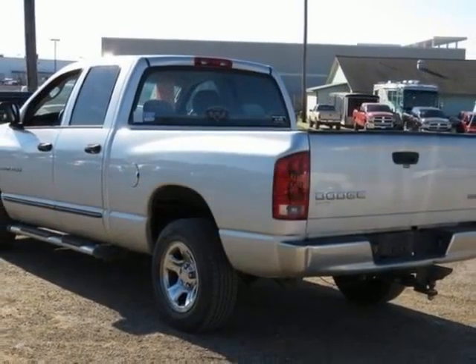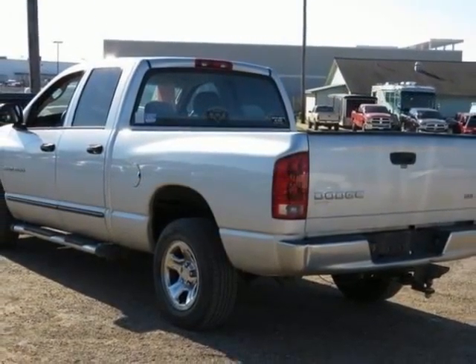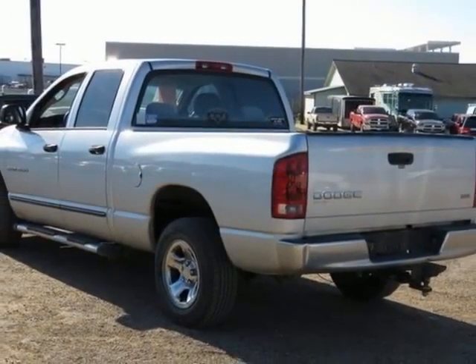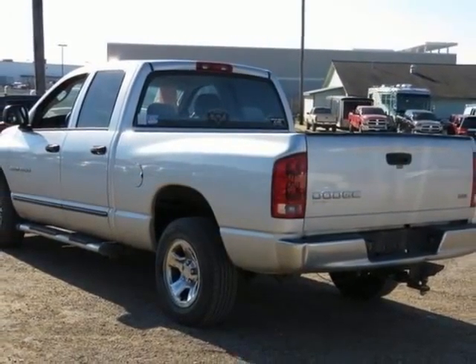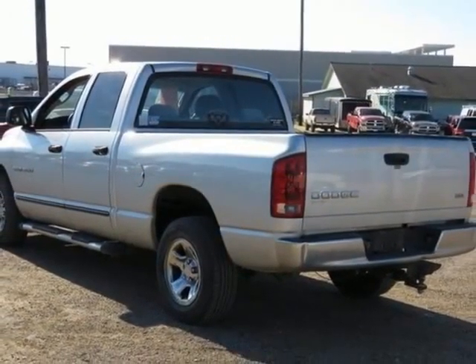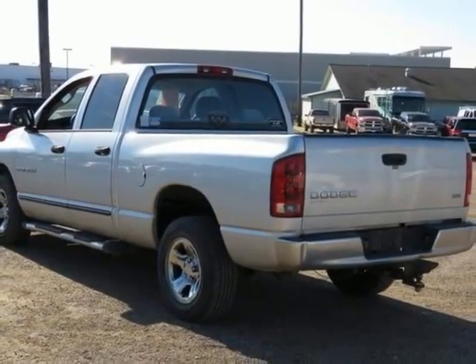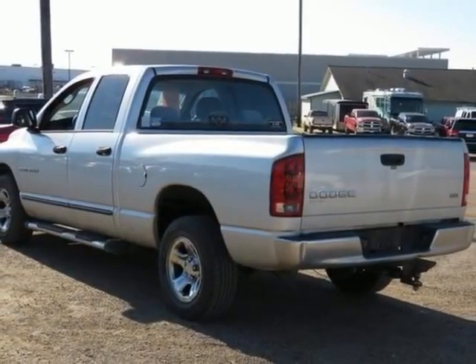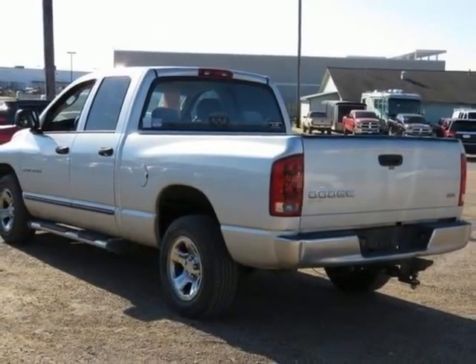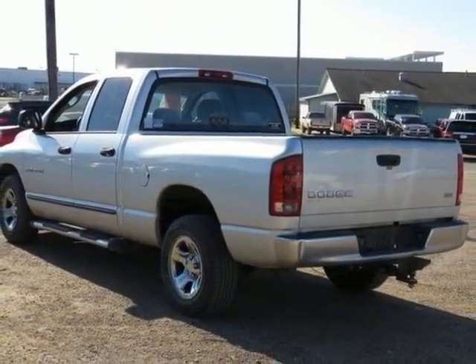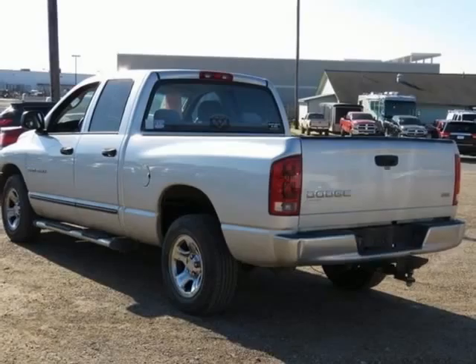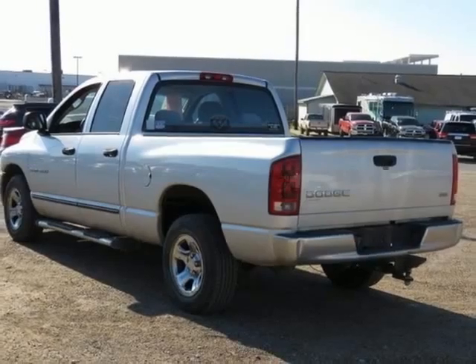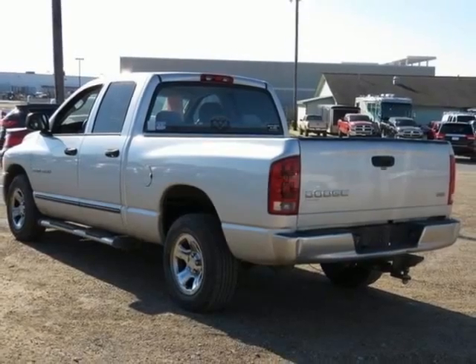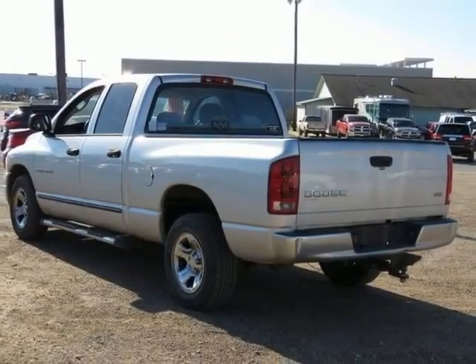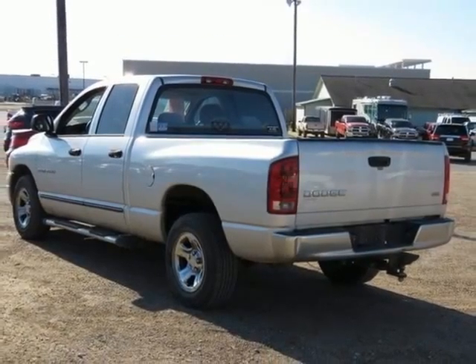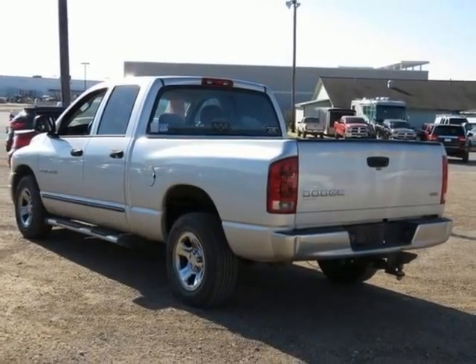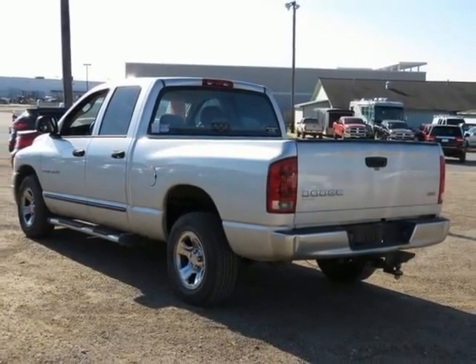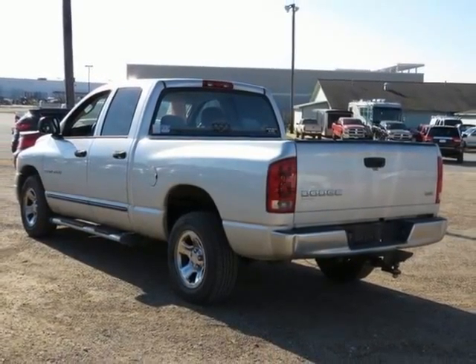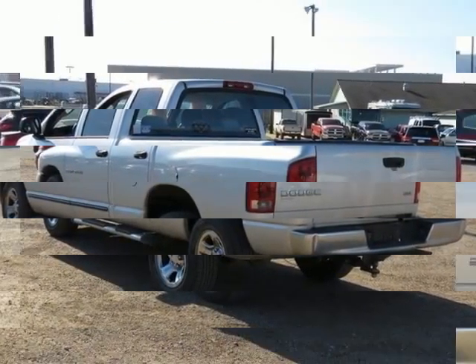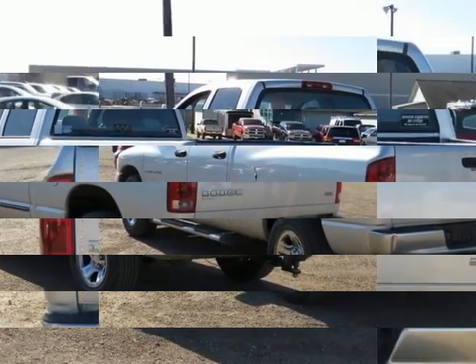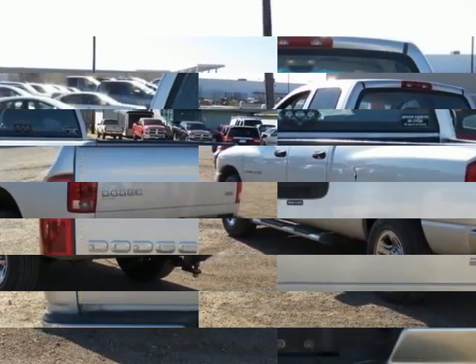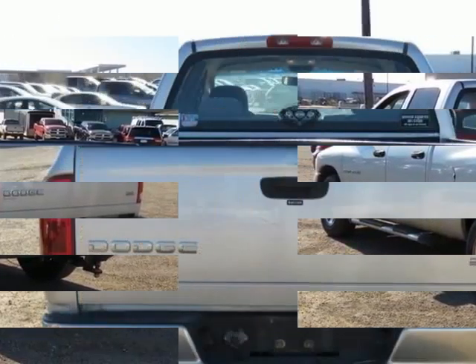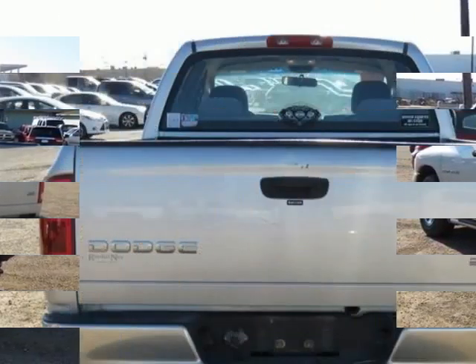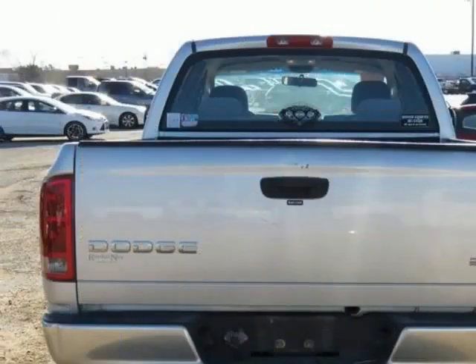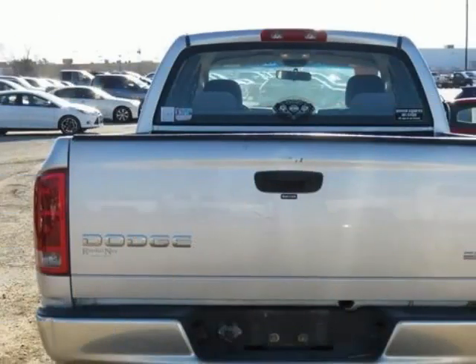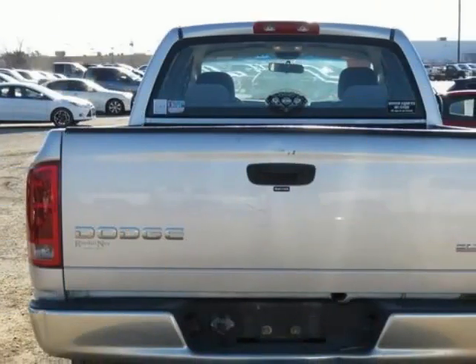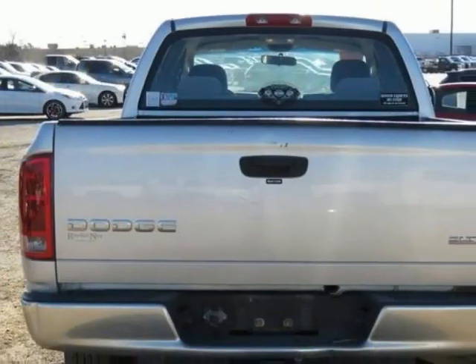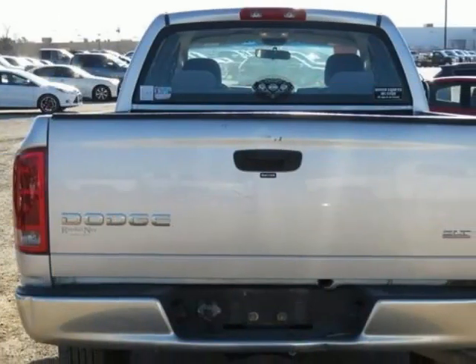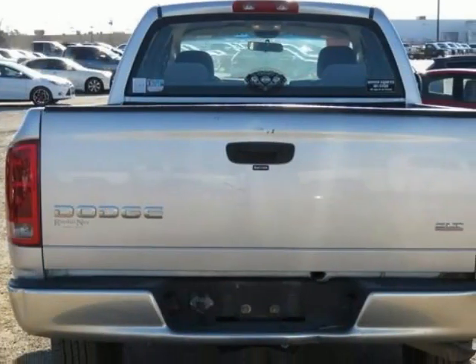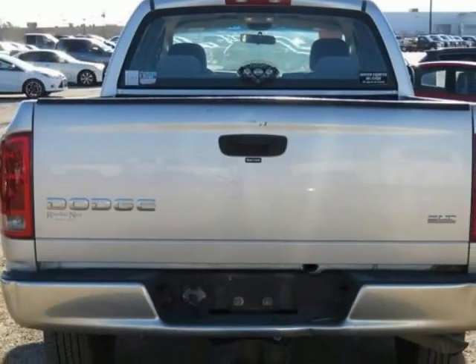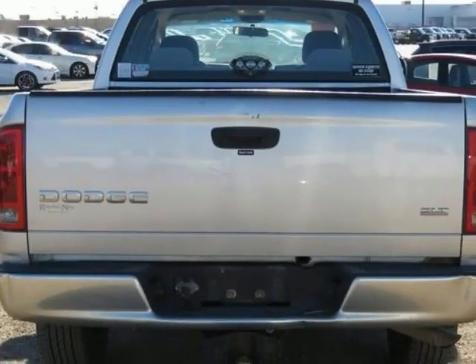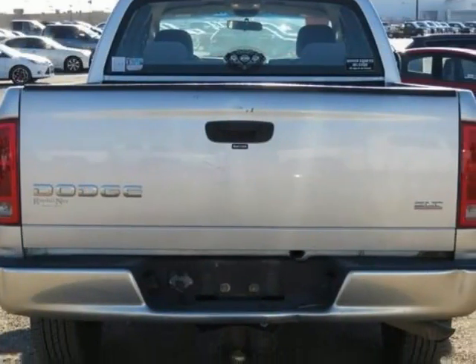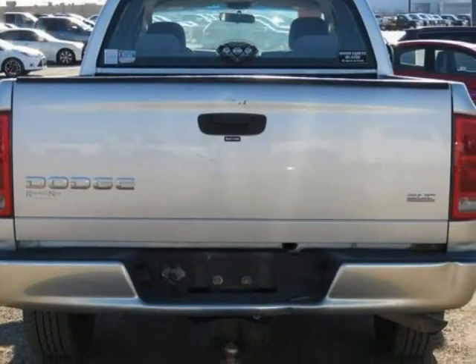ABS Brakes, Compass, Heated Door Mirrors, Illuminated Entry, and Remote Keyless Entry.